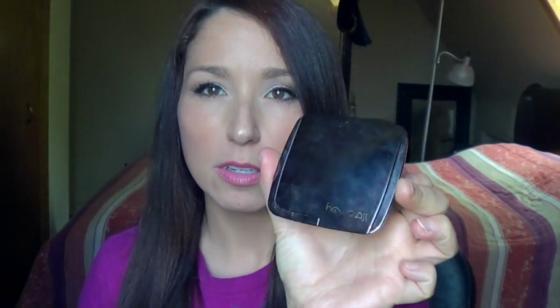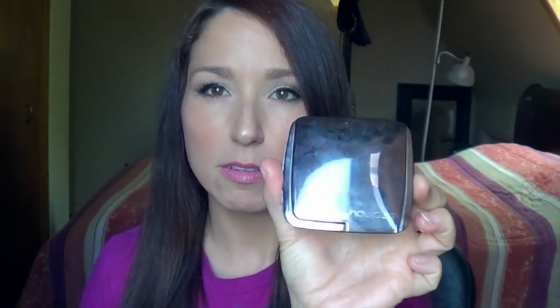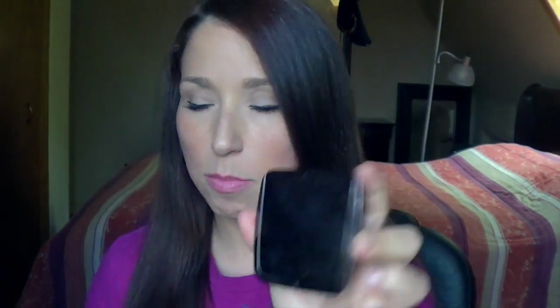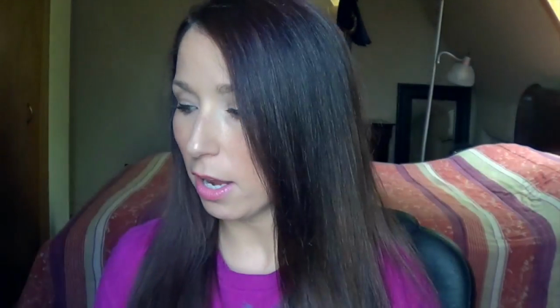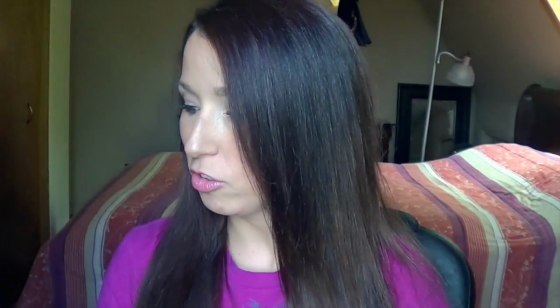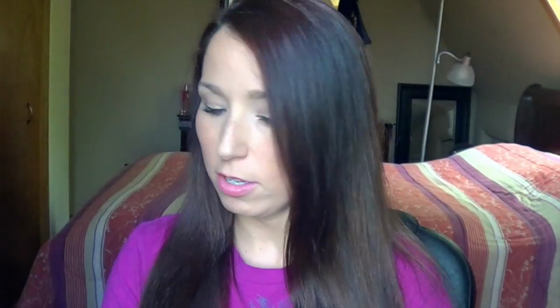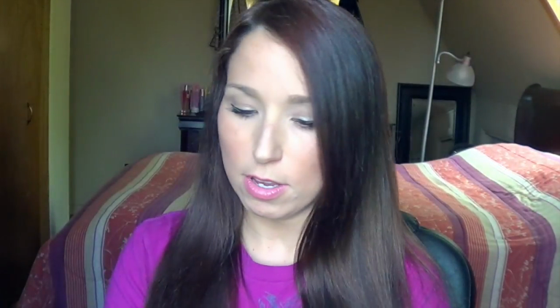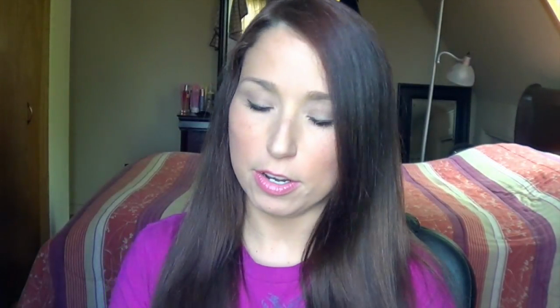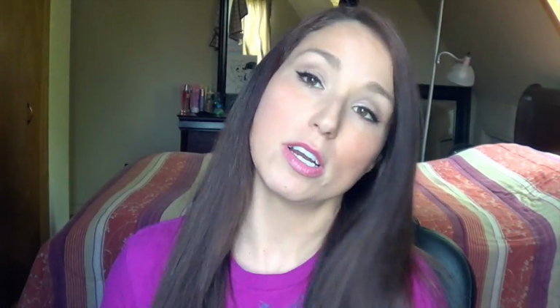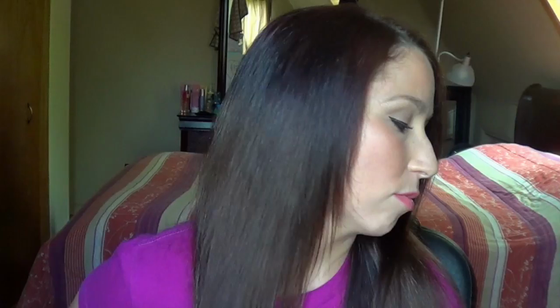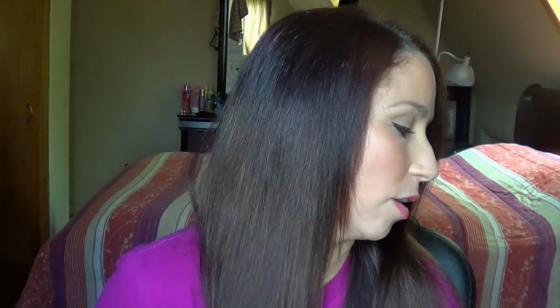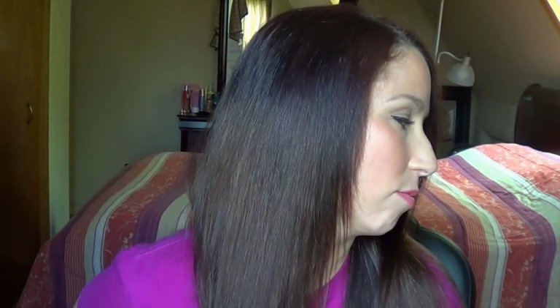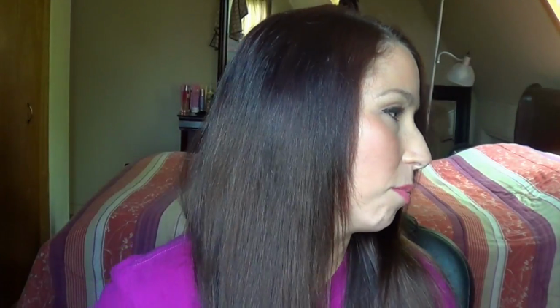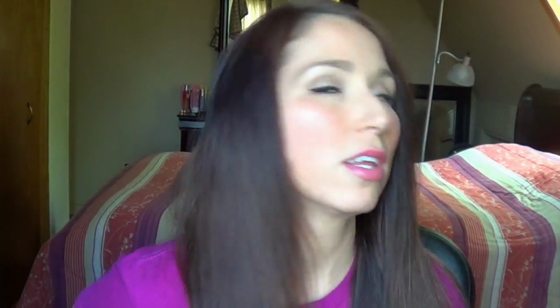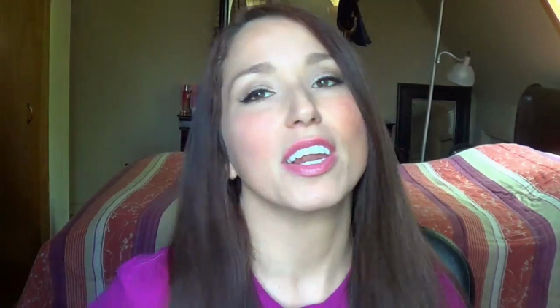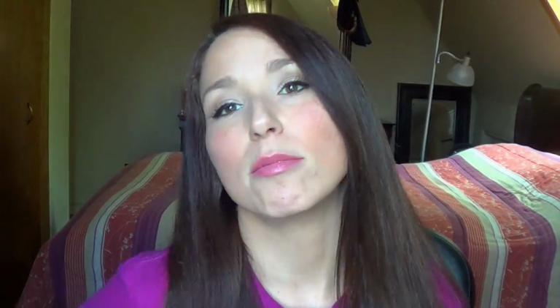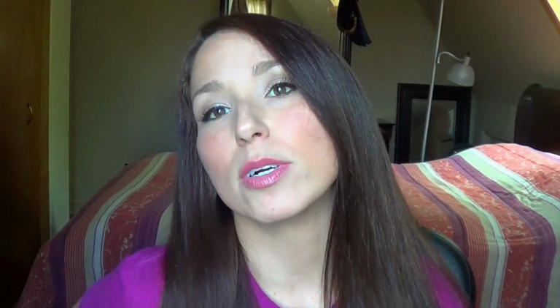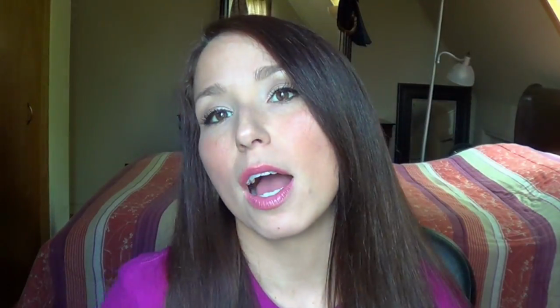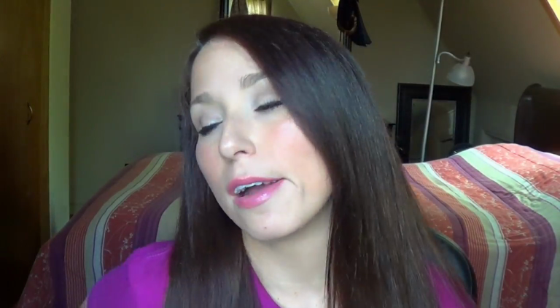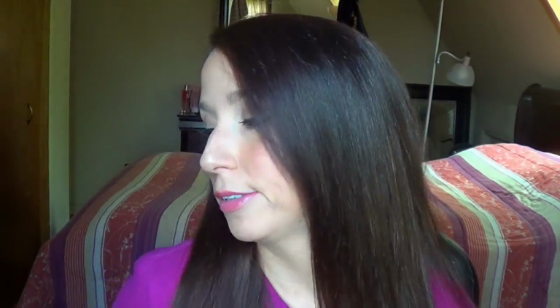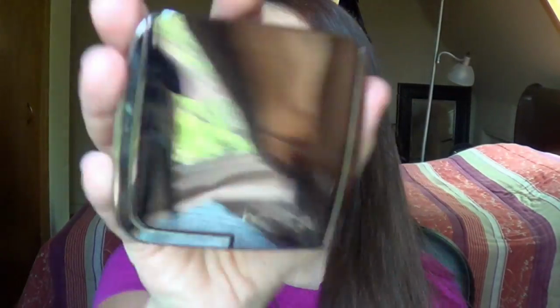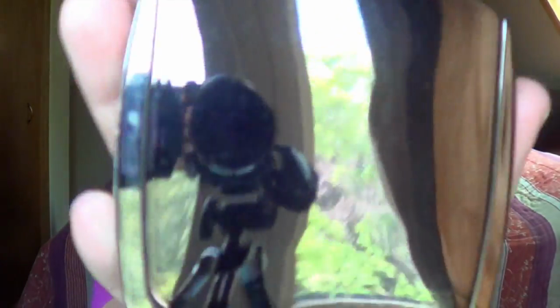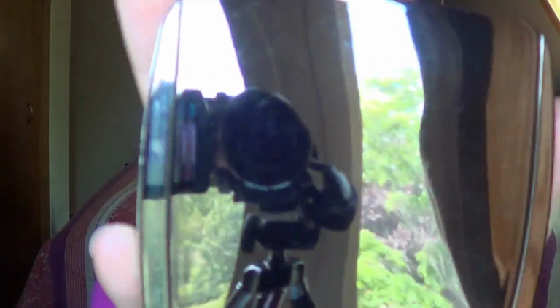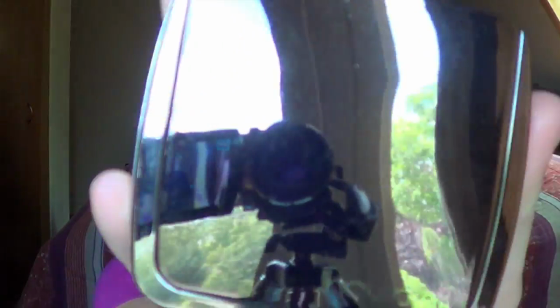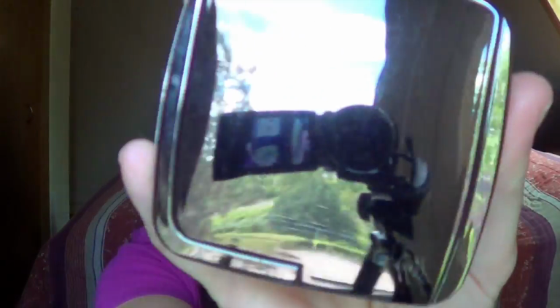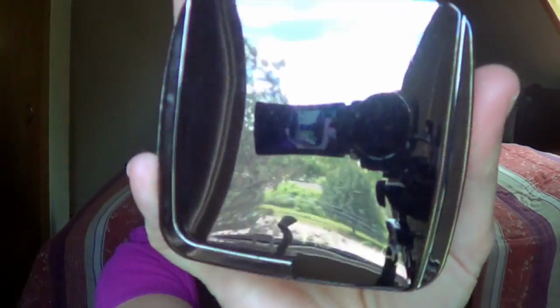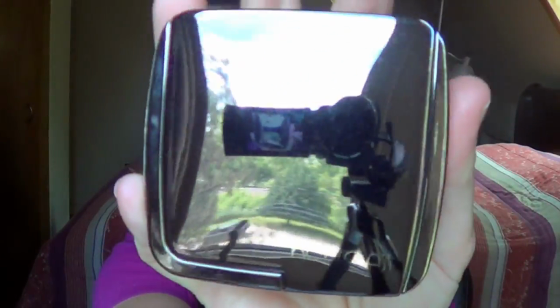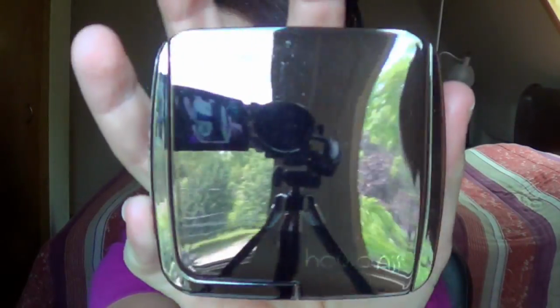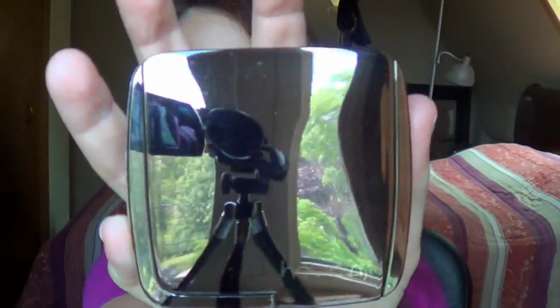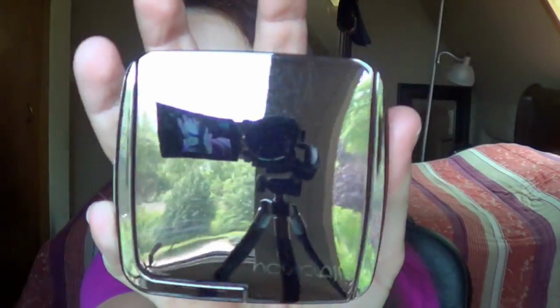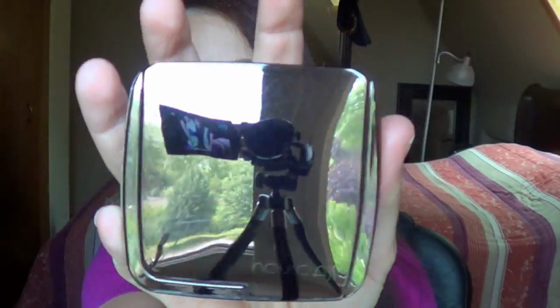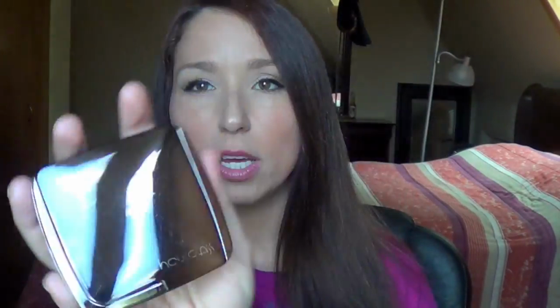This is the packaging — it's kinda dirty, let me clean it up for ya. This is the packaging. Really pretty.